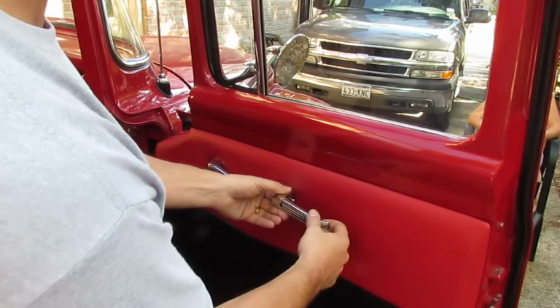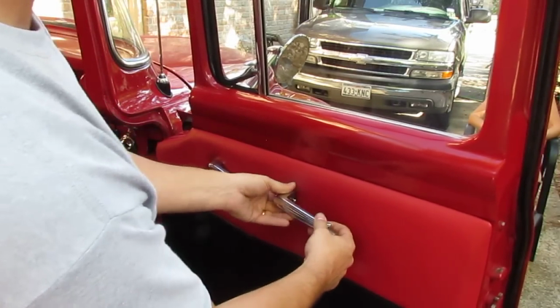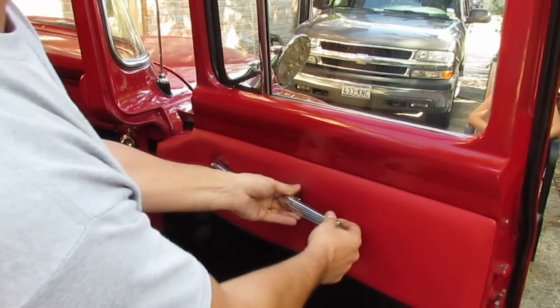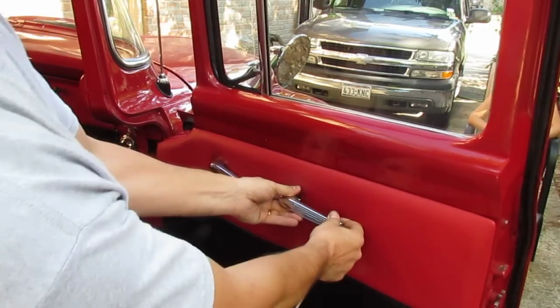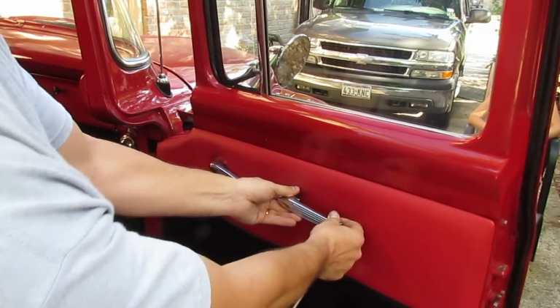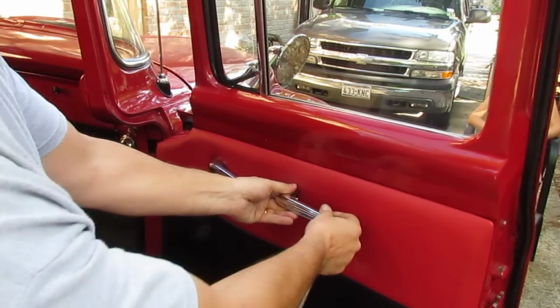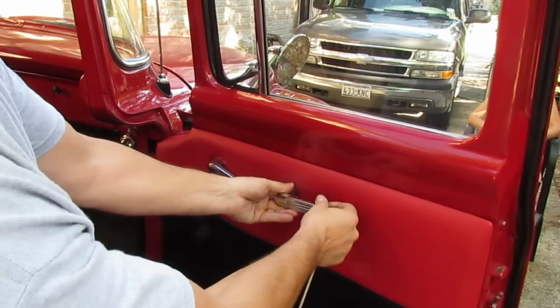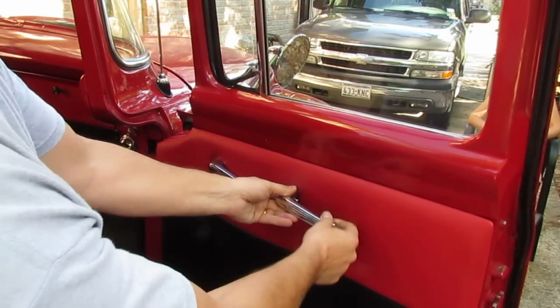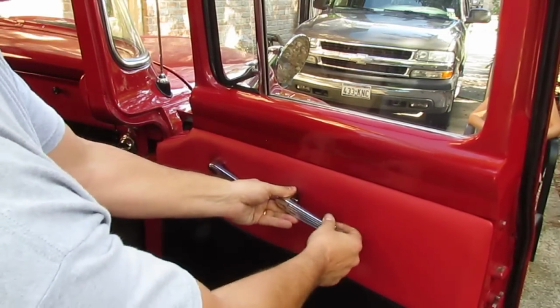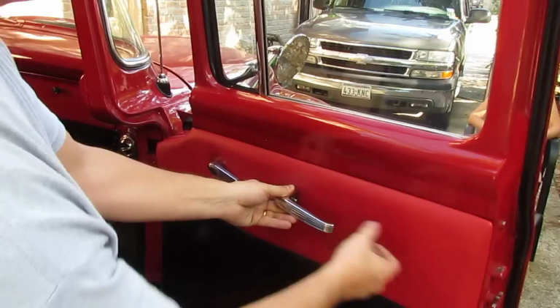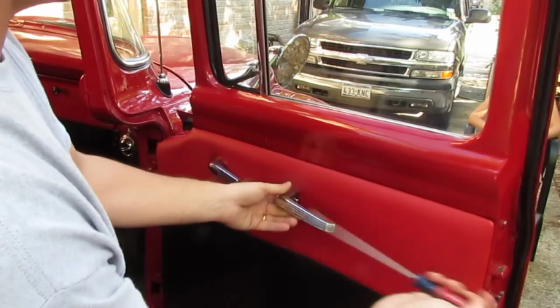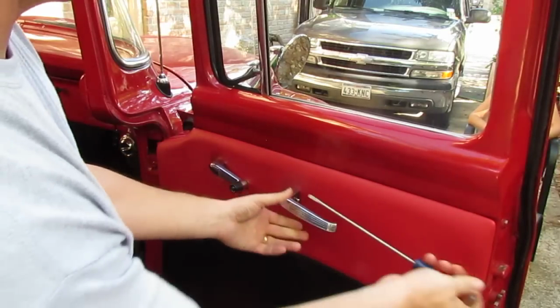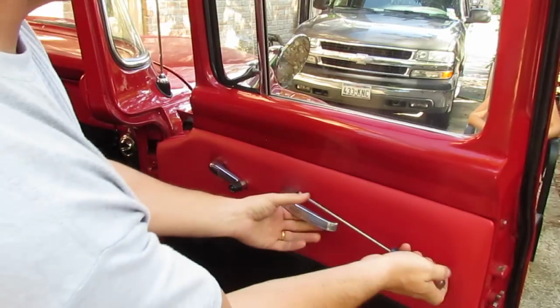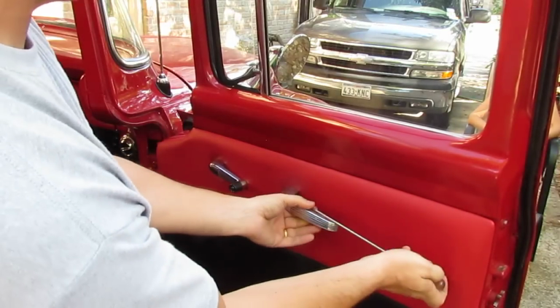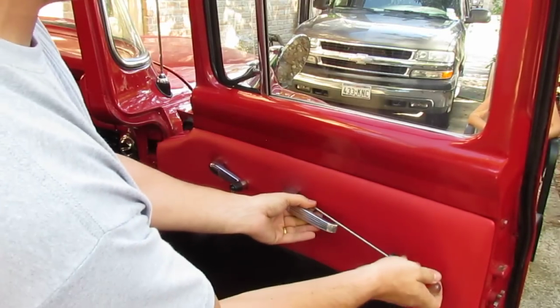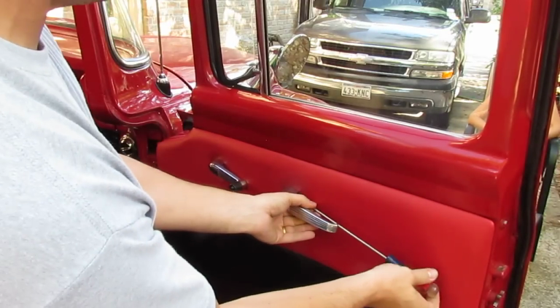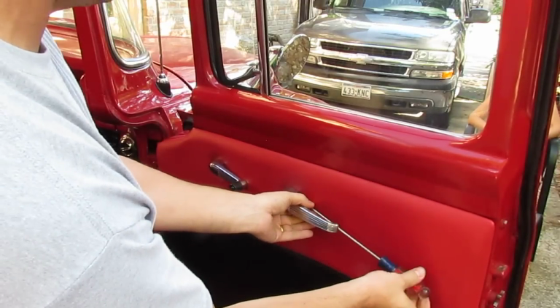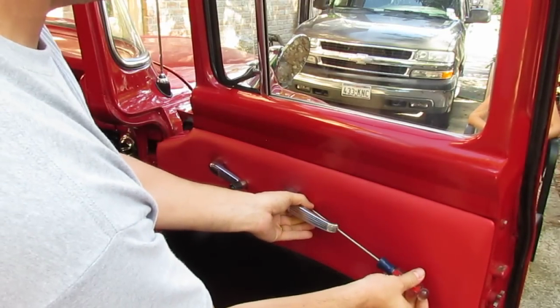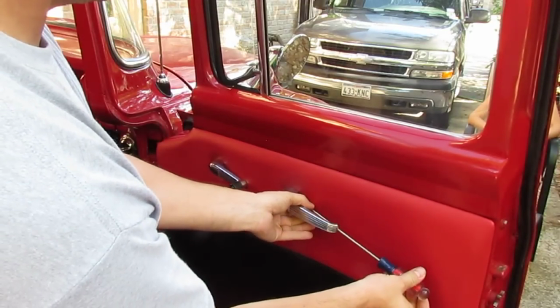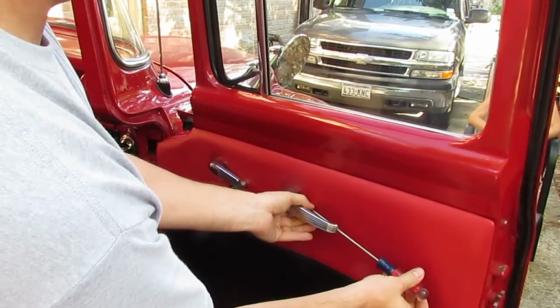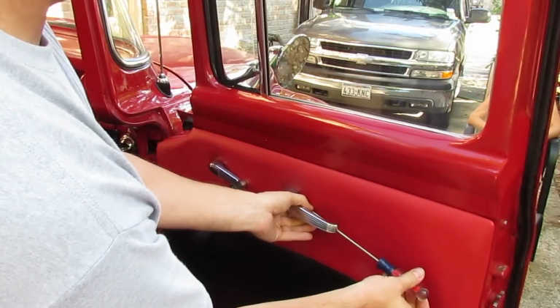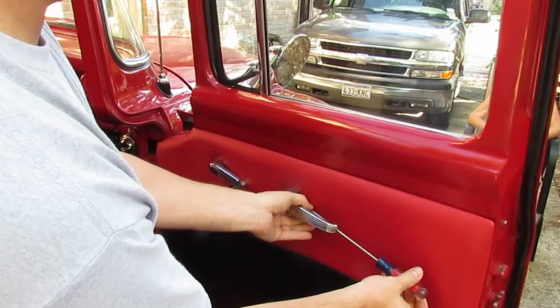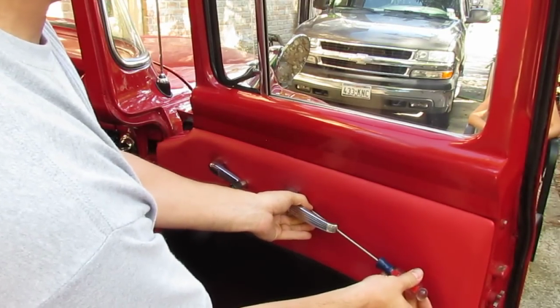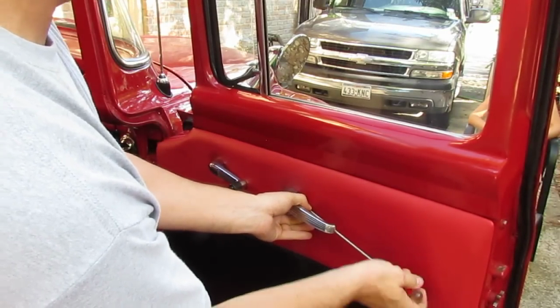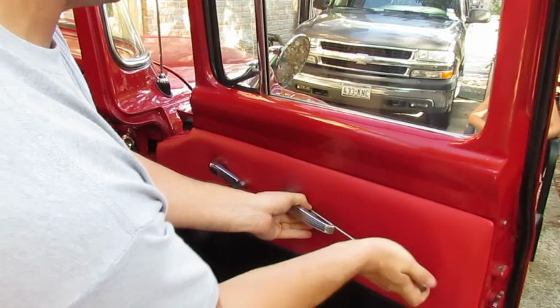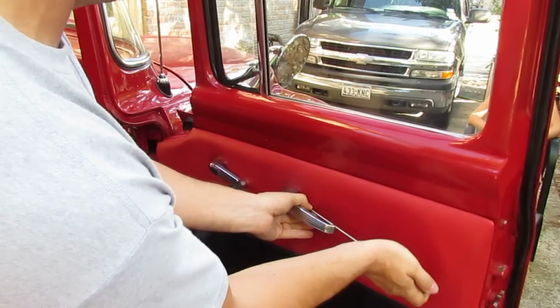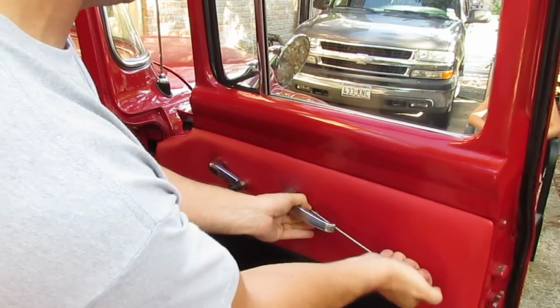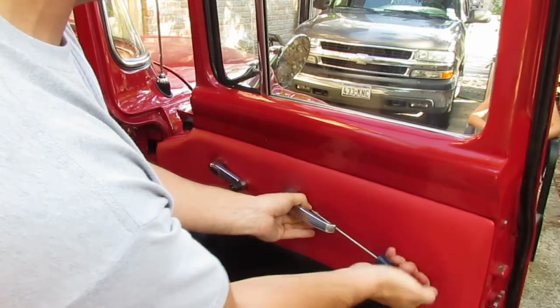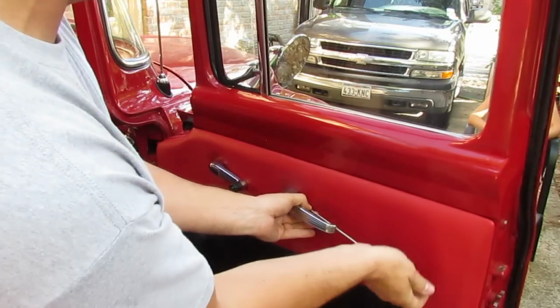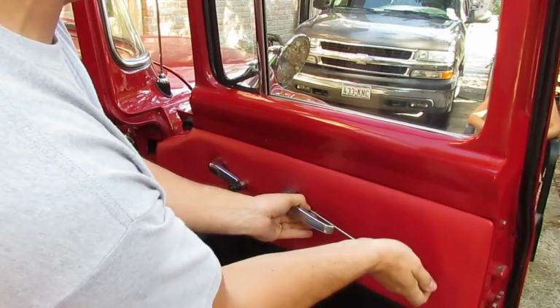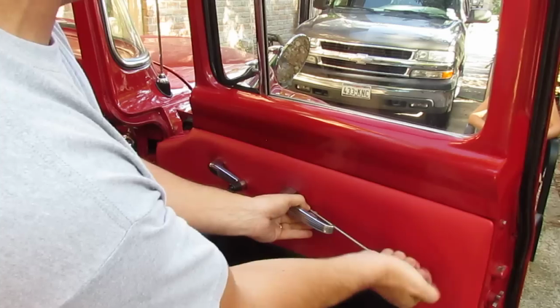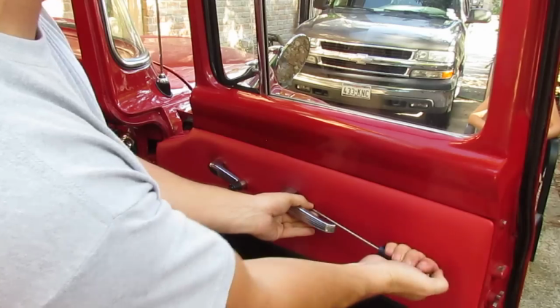While we're here, we're going to go ahead and replace this door regulator and we're going to replace the window regulator as well.